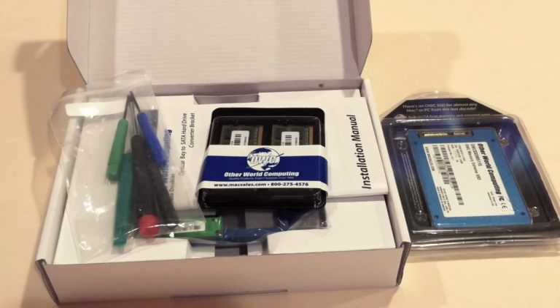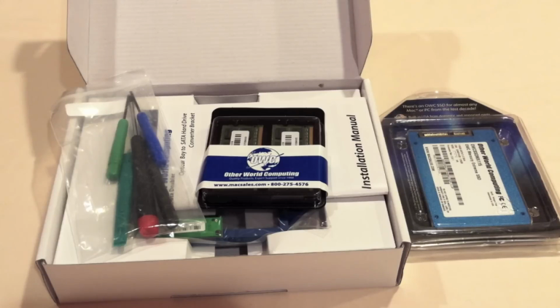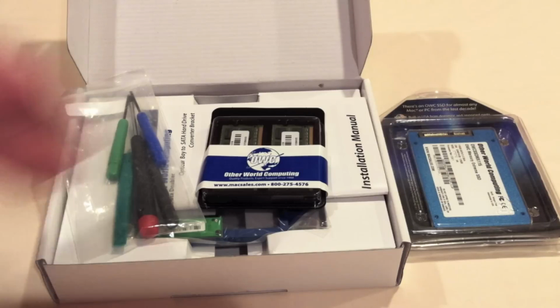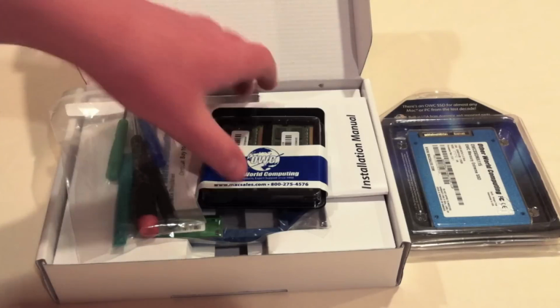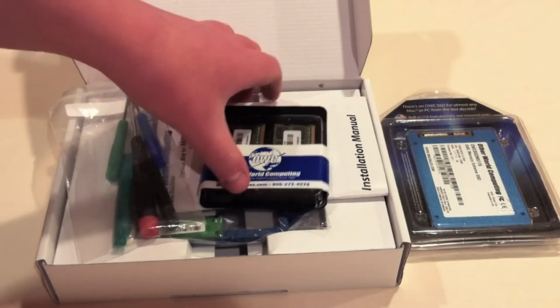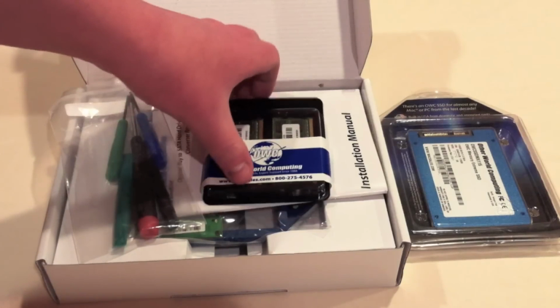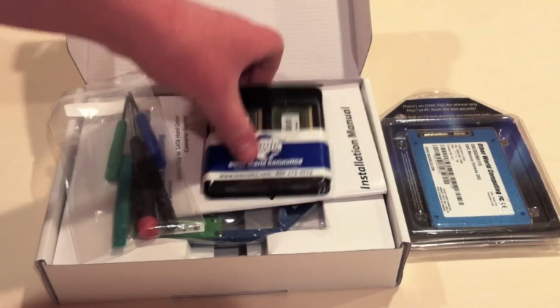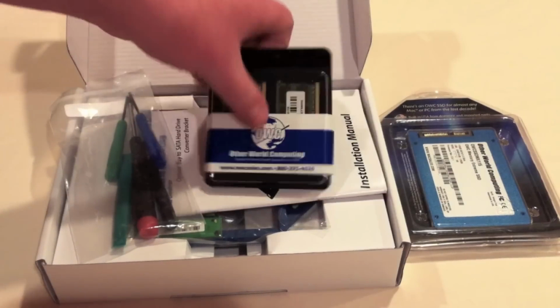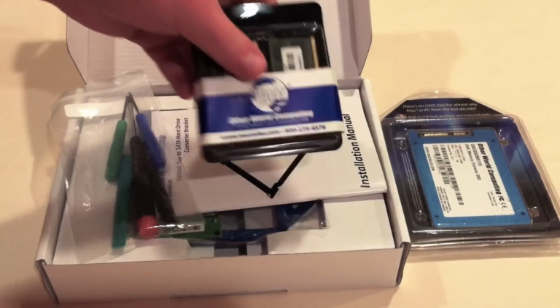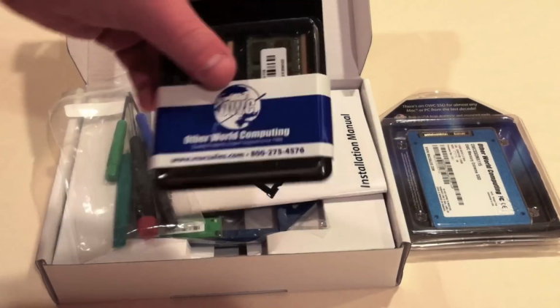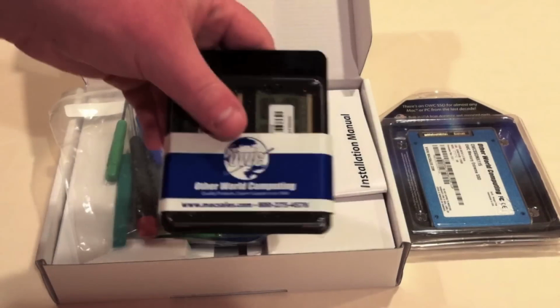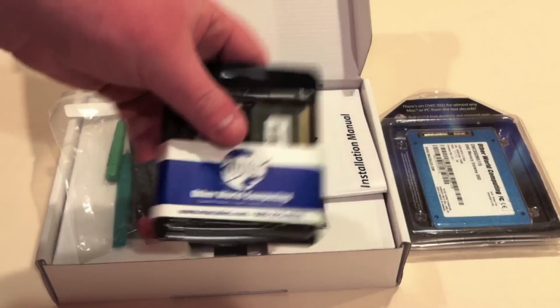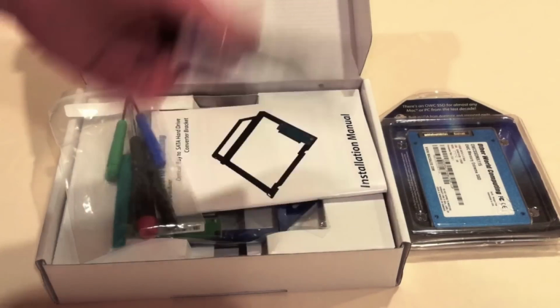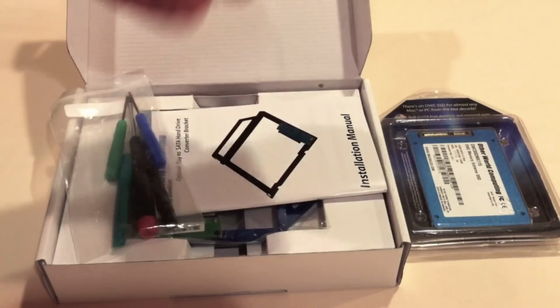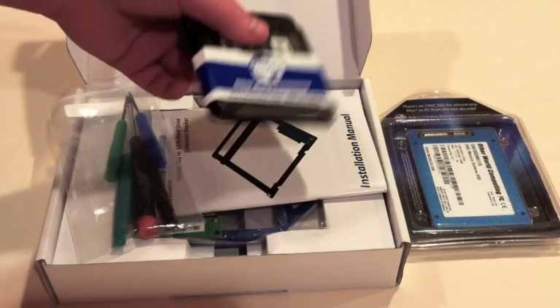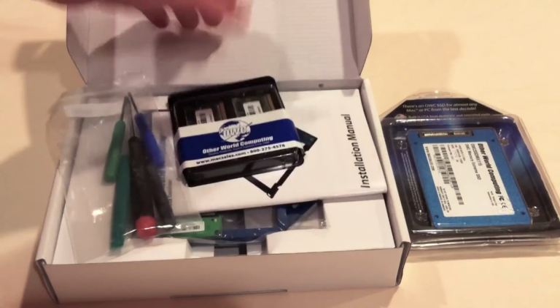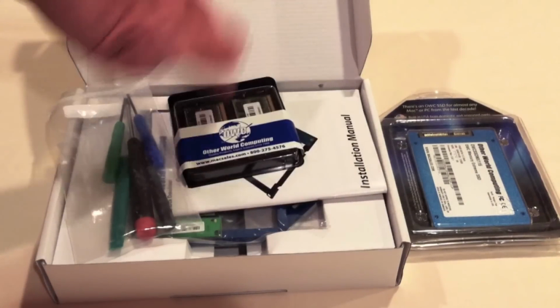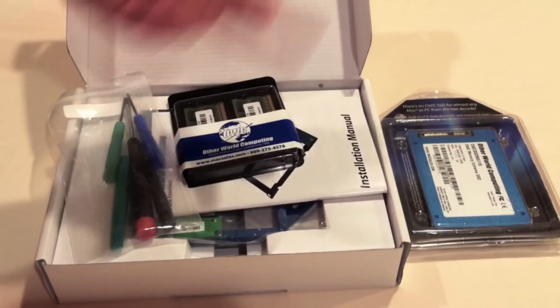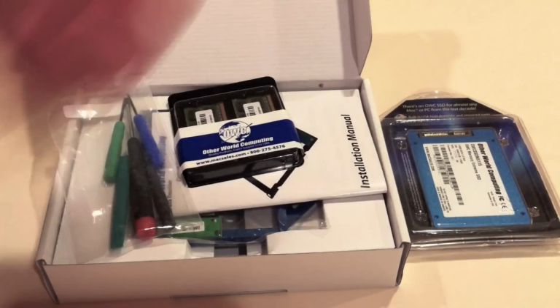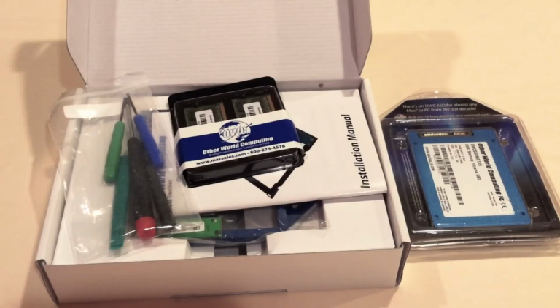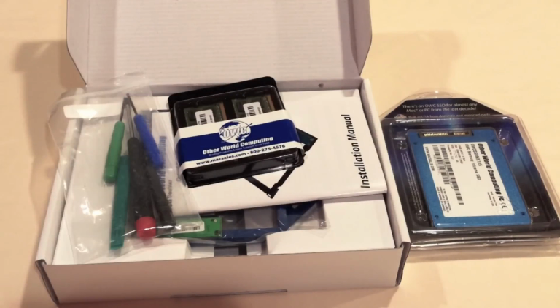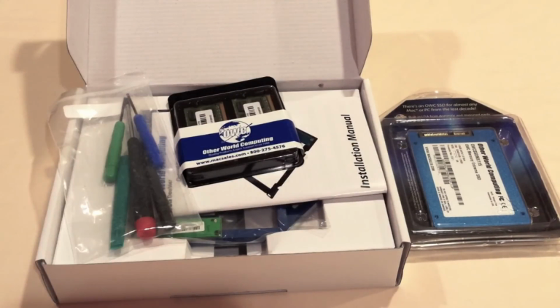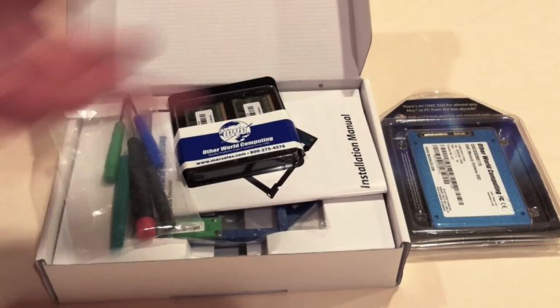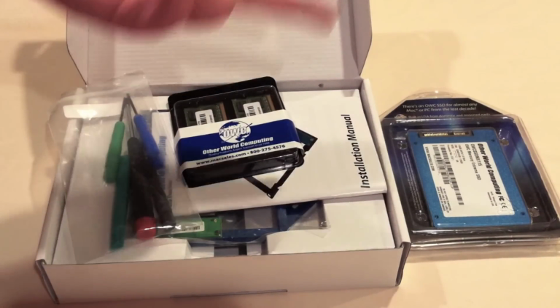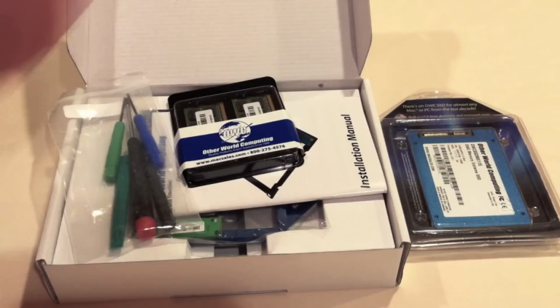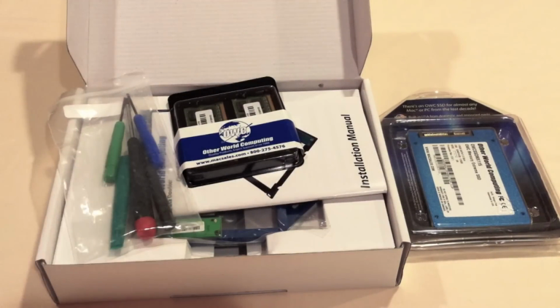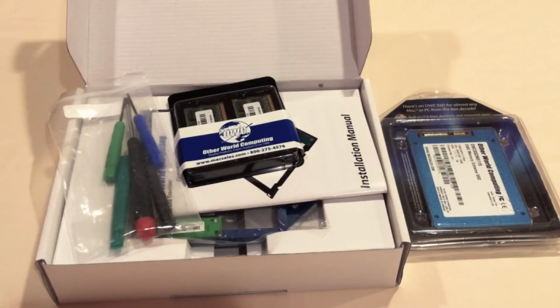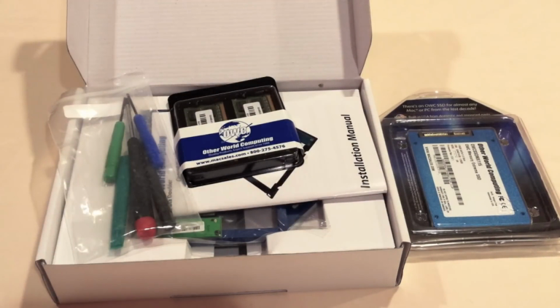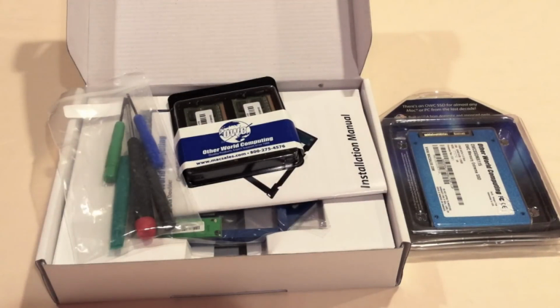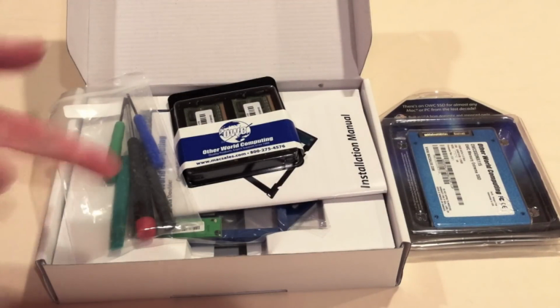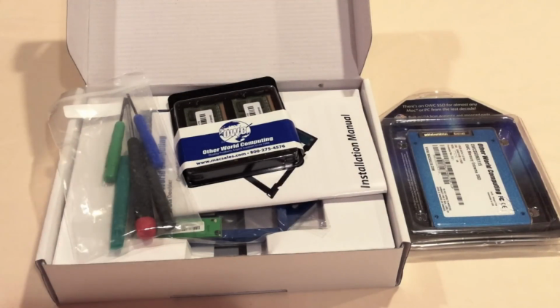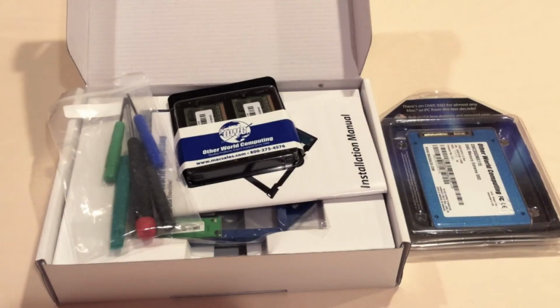I think I'll install the RAM first and then jump over to the SSD and the data doubler.